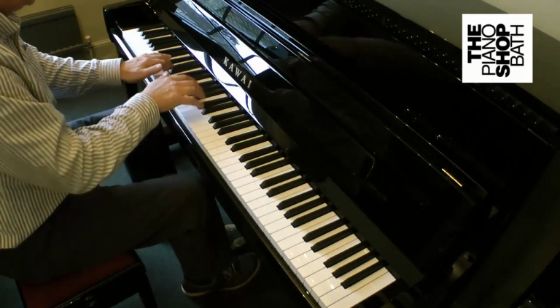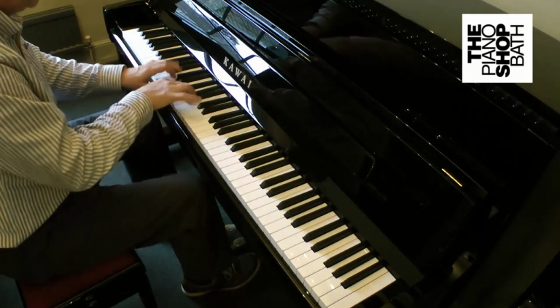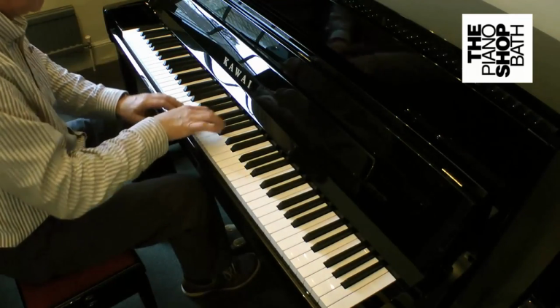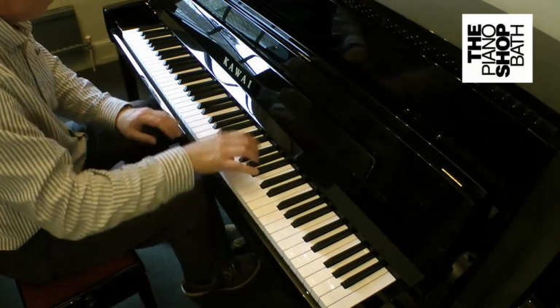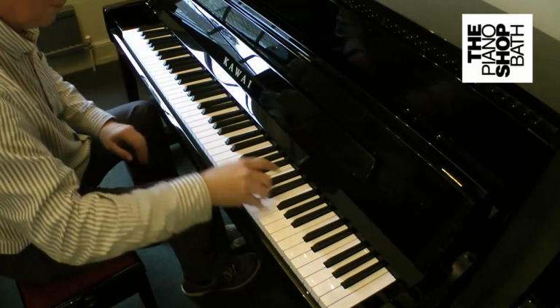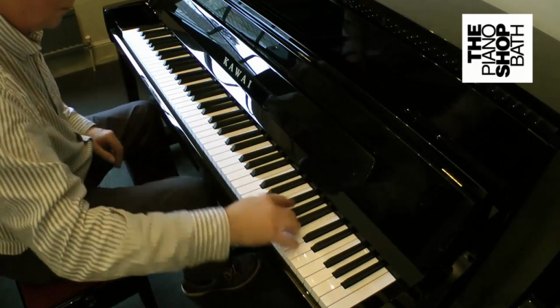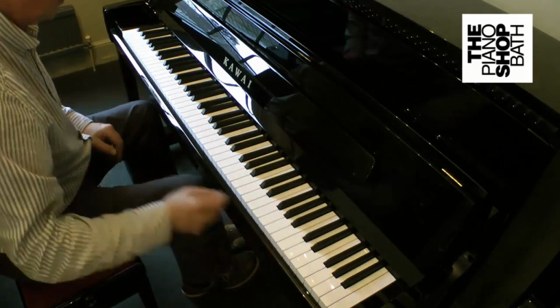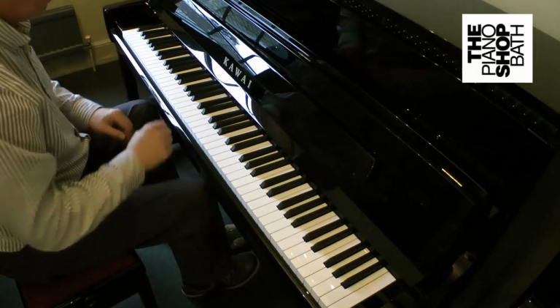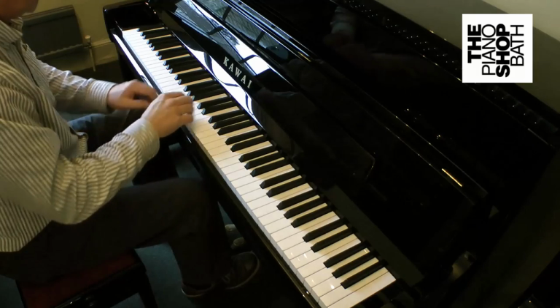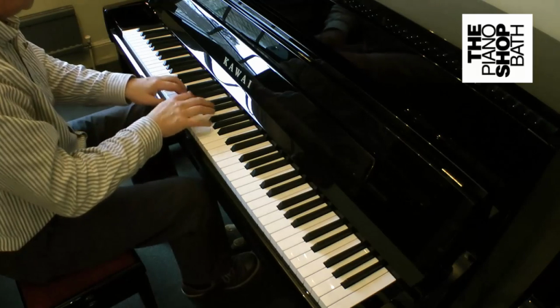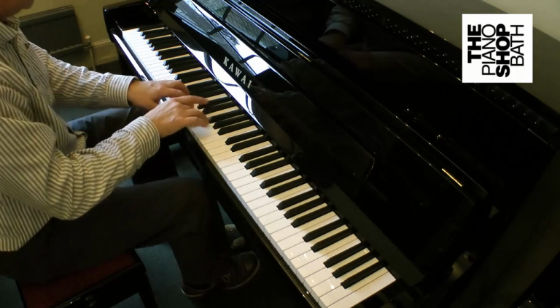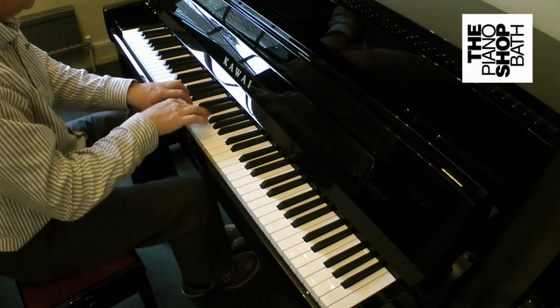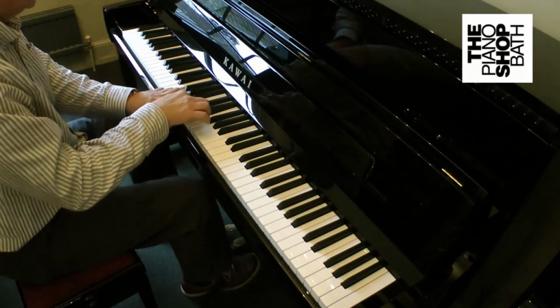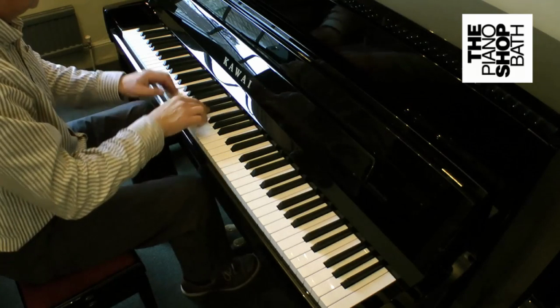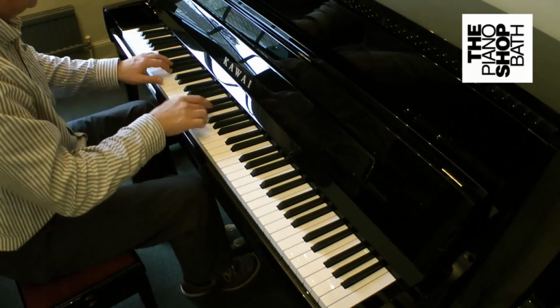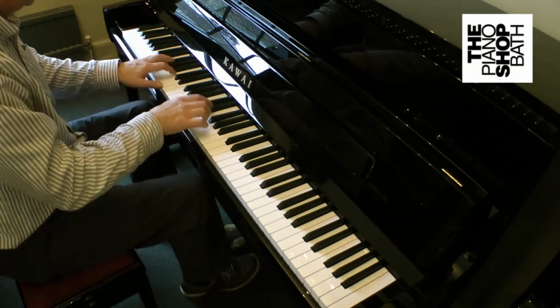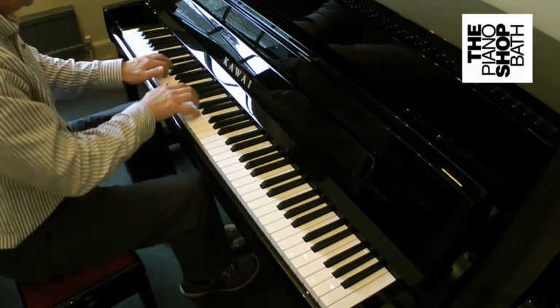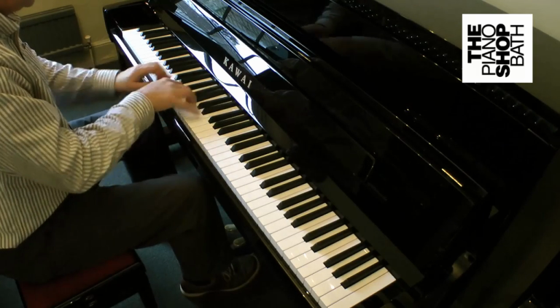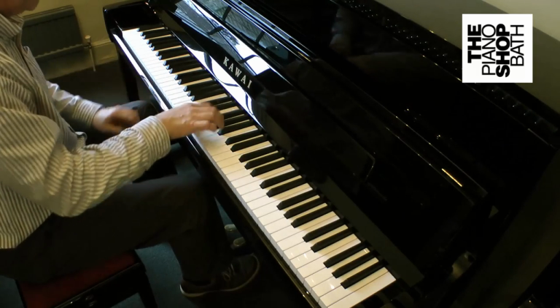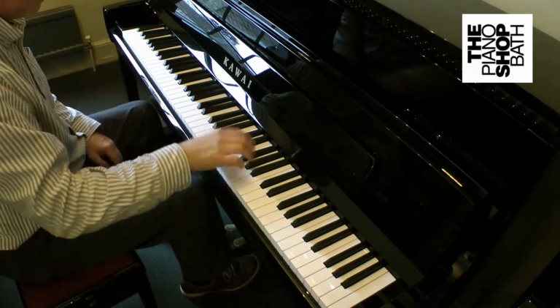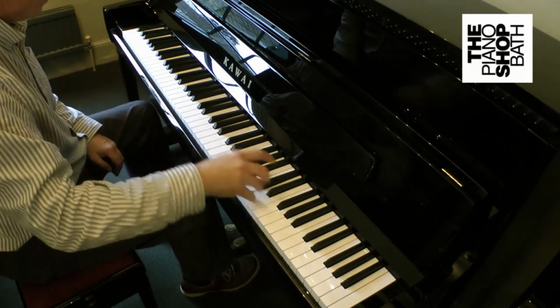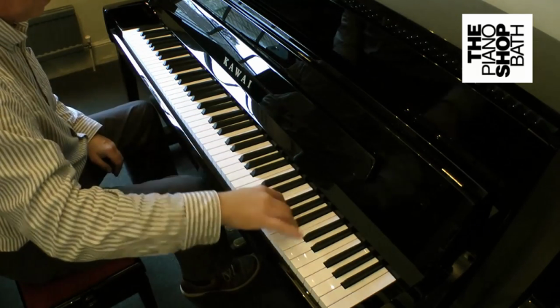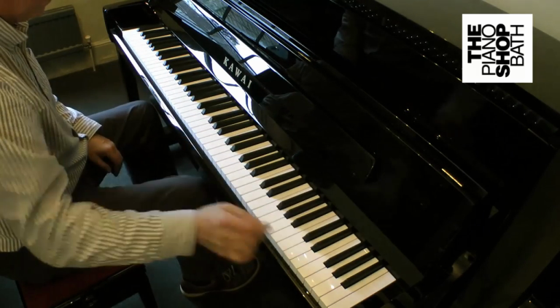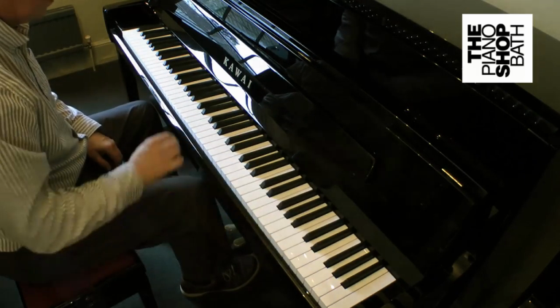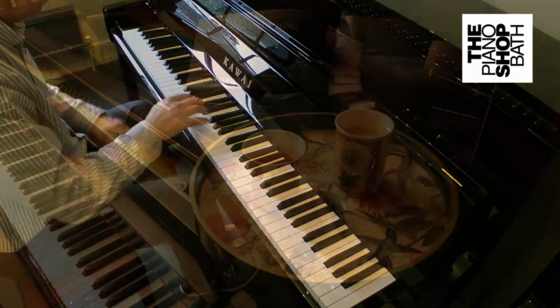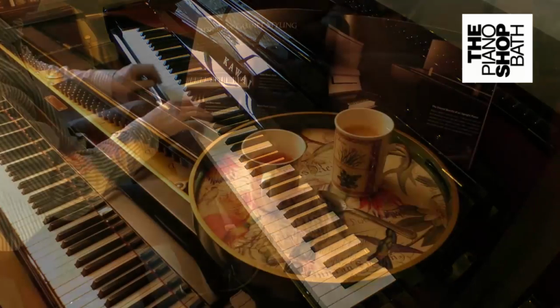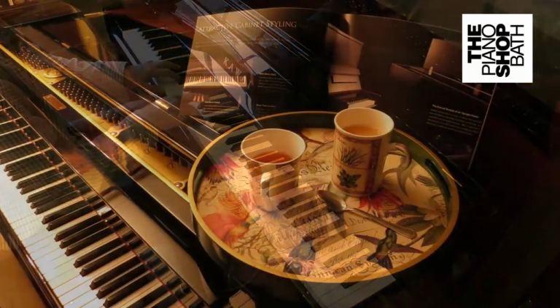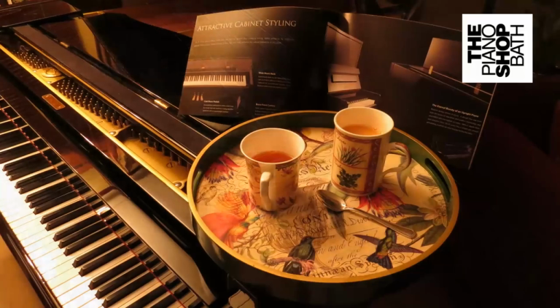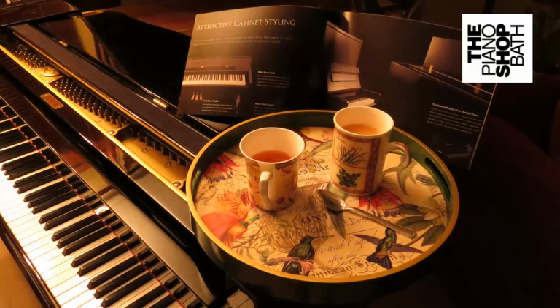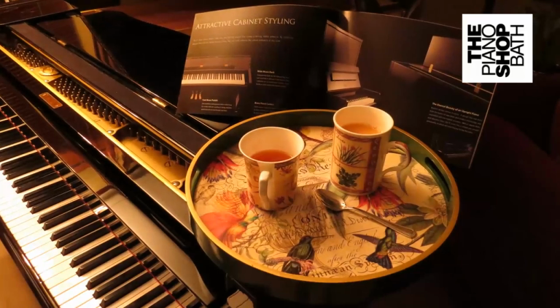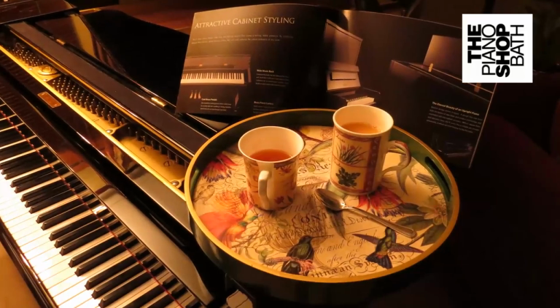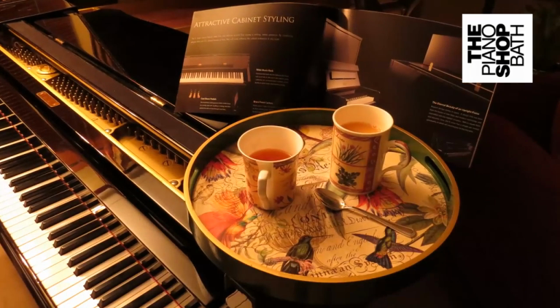We'd love to see you at the piano shop in Bath. Give us a call or pop in — it would be great. We can have a cup of tea and chat. Thank you.